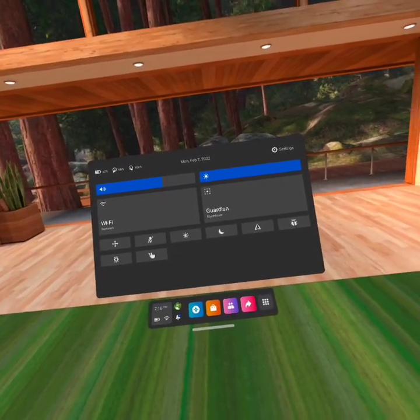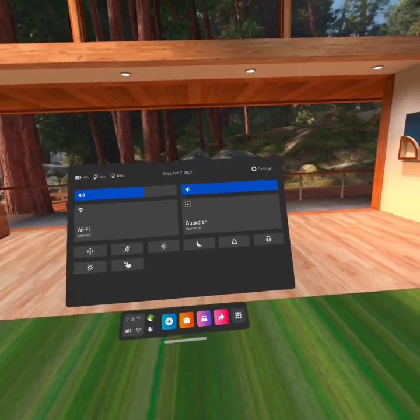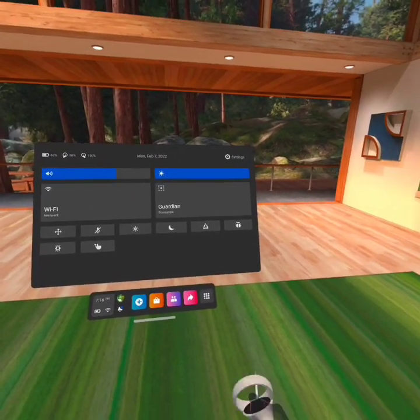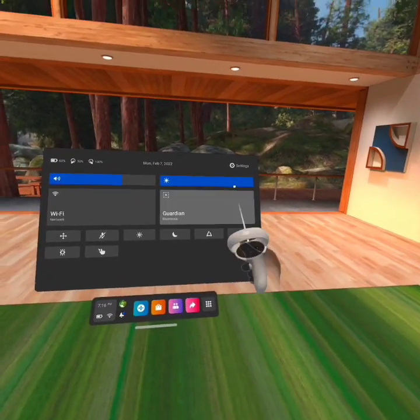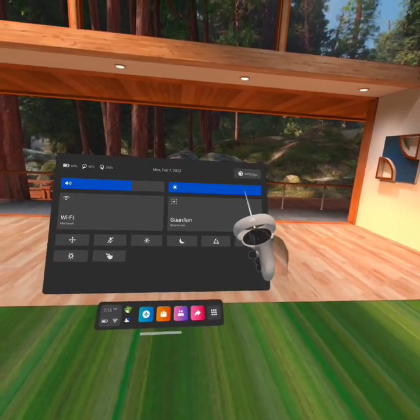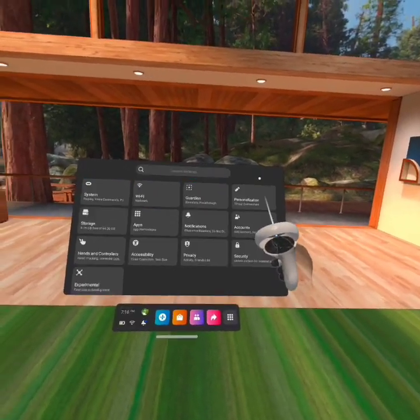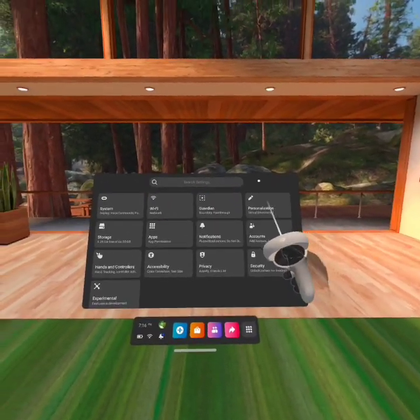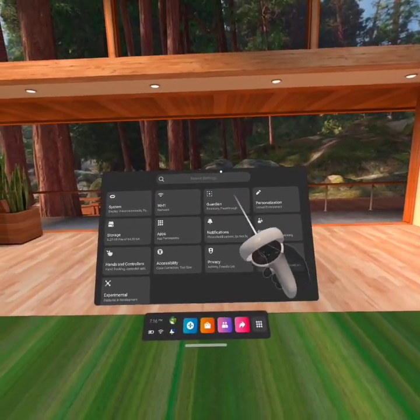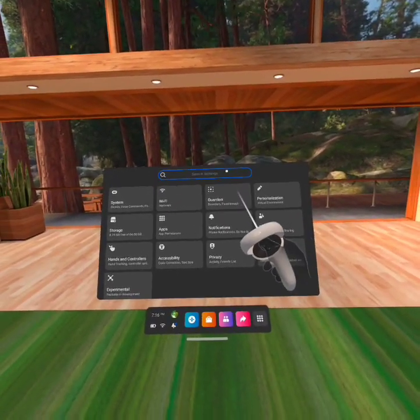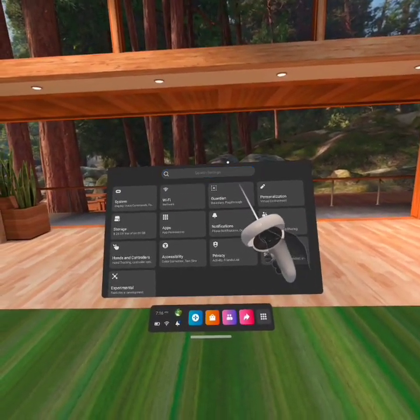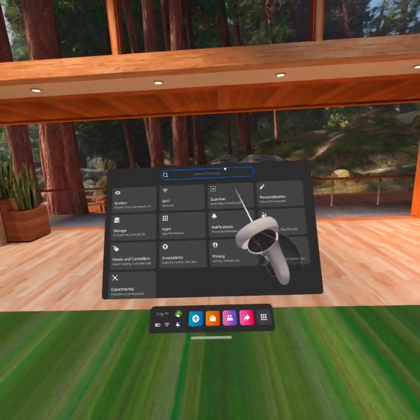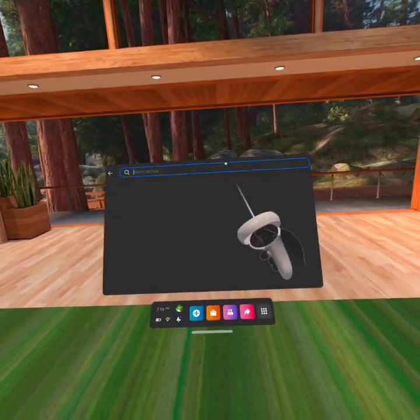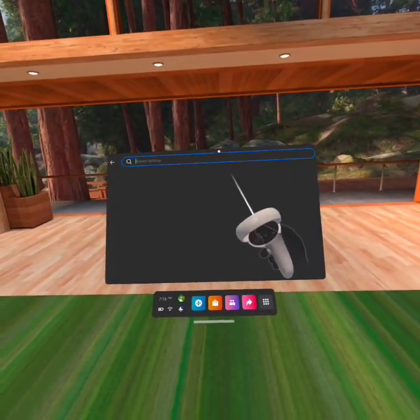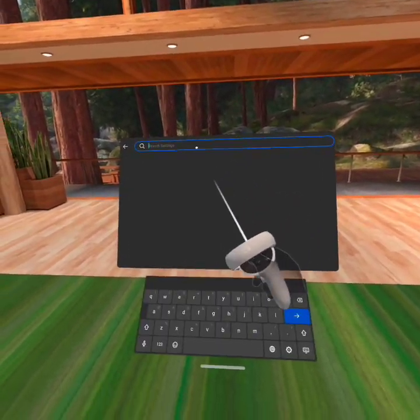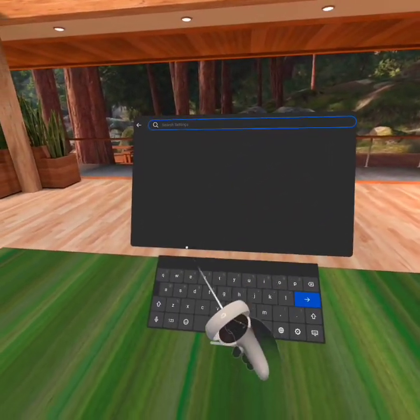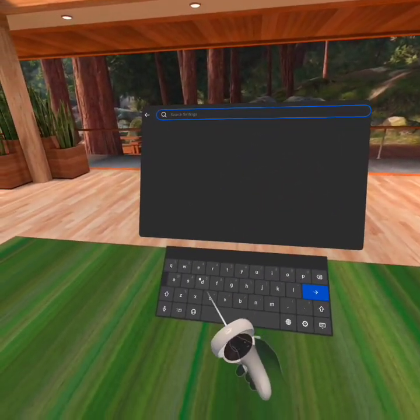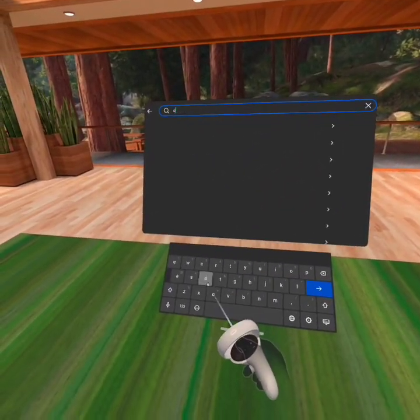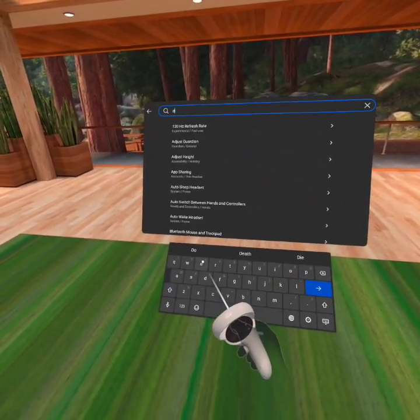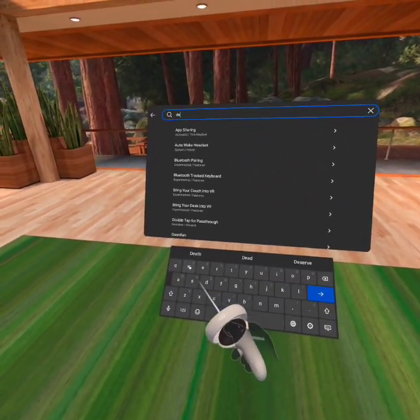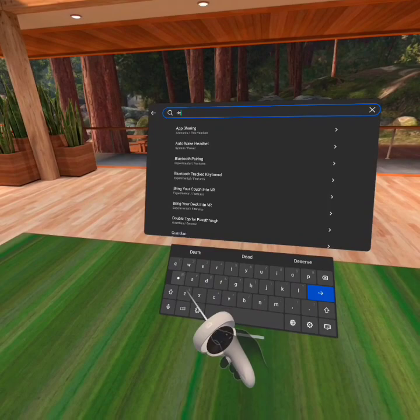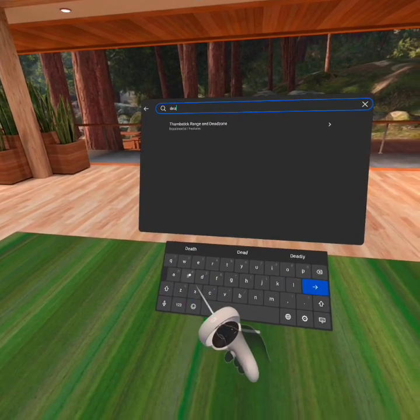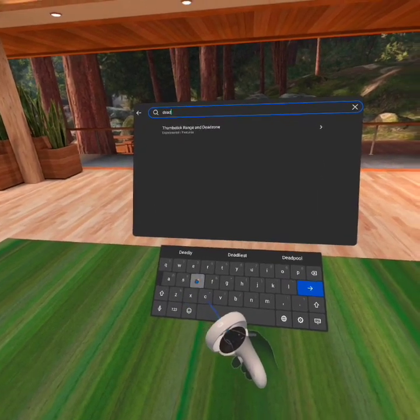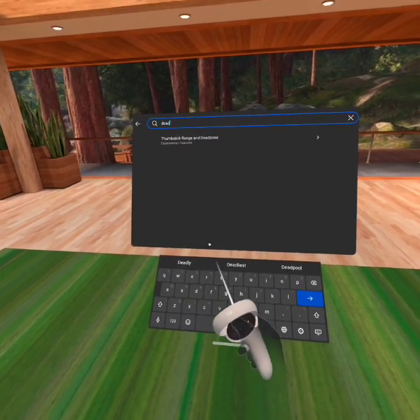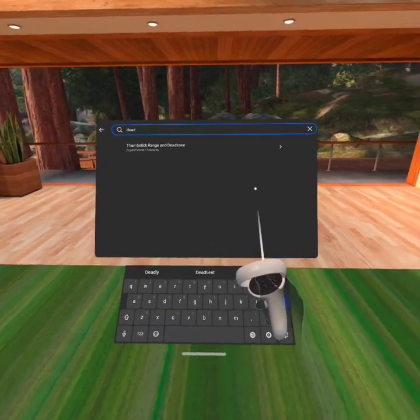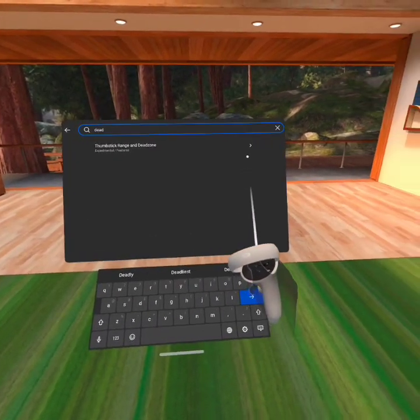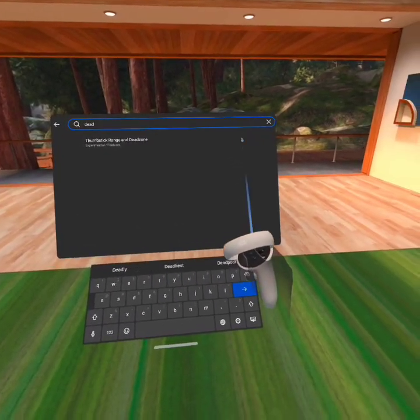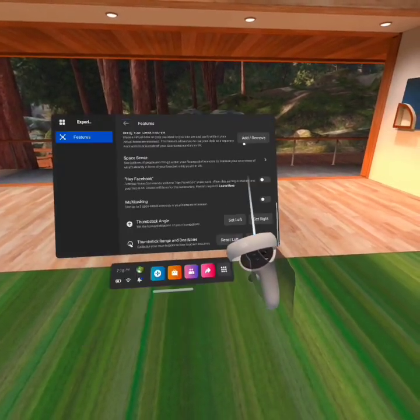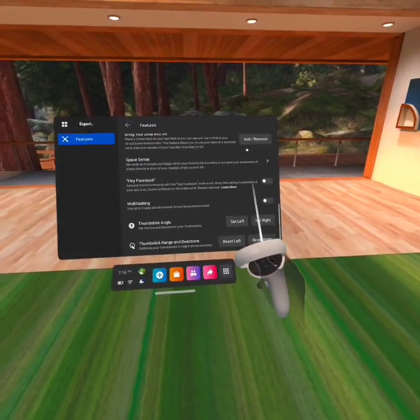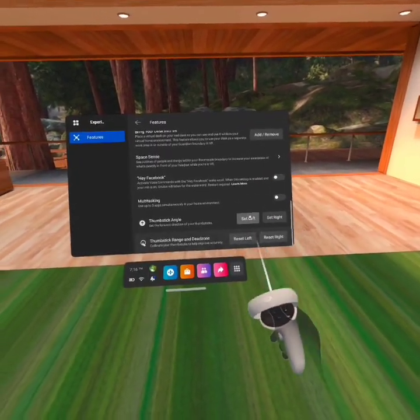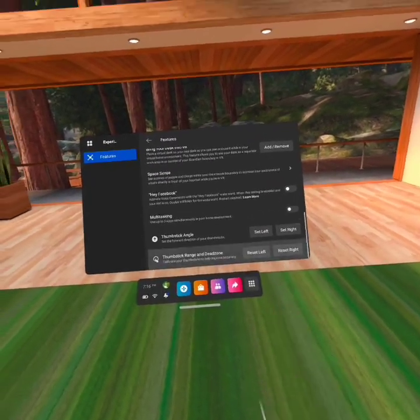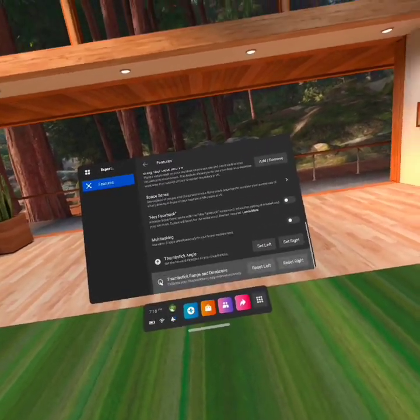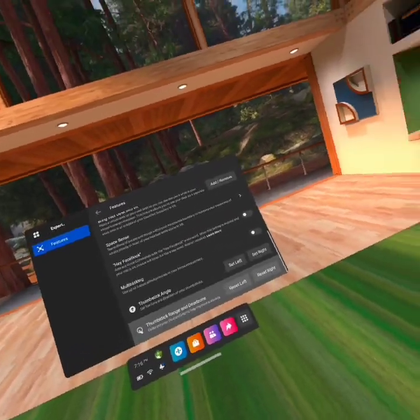So you want to go to your settings area, go to search, put in 'dead zone' or just 'dead' — either one works just fine.